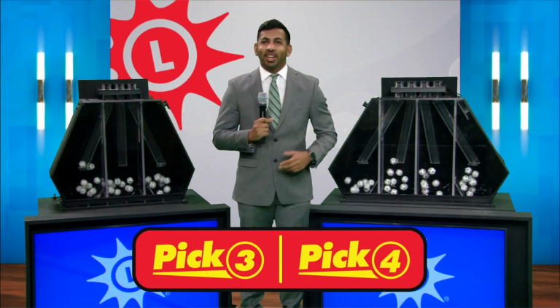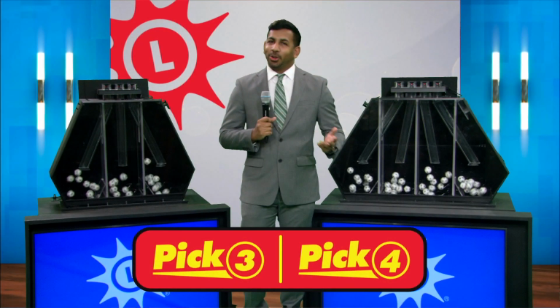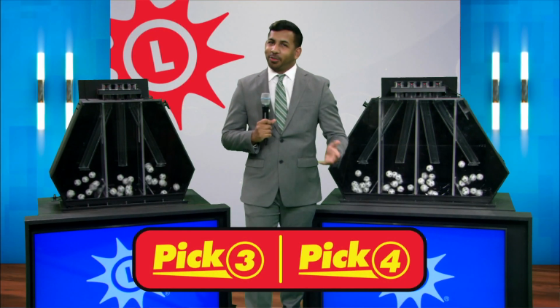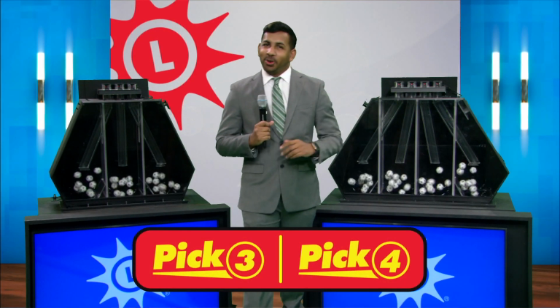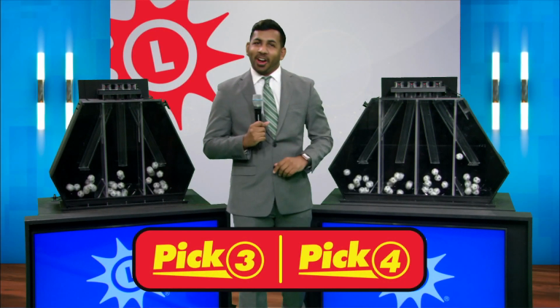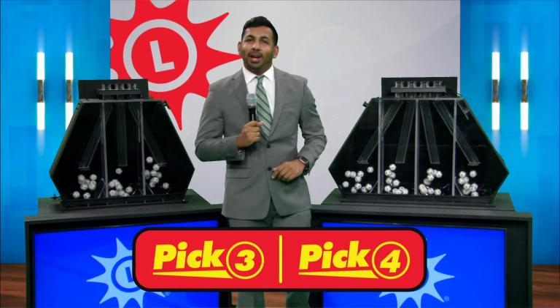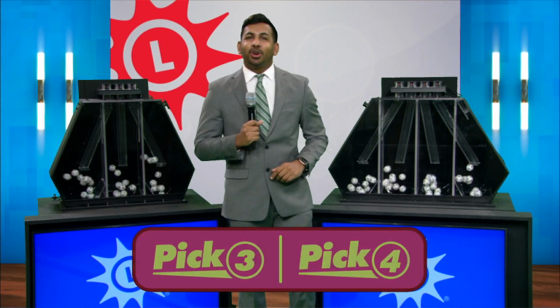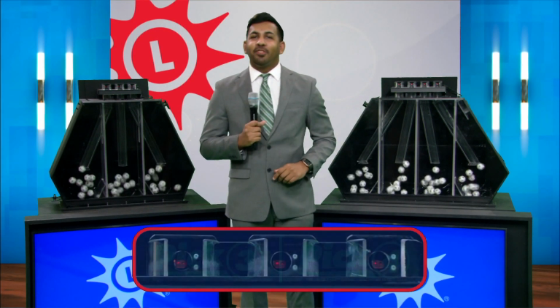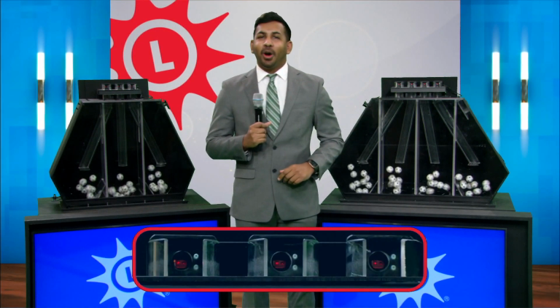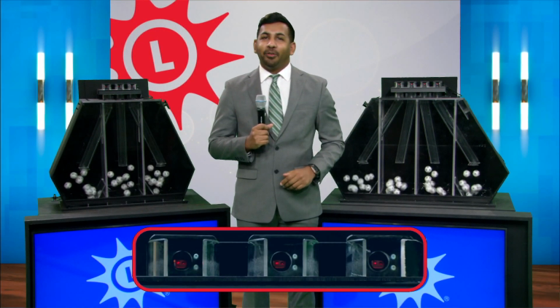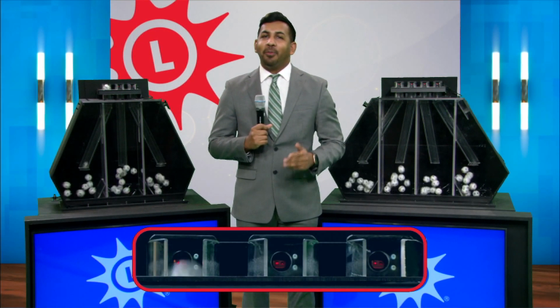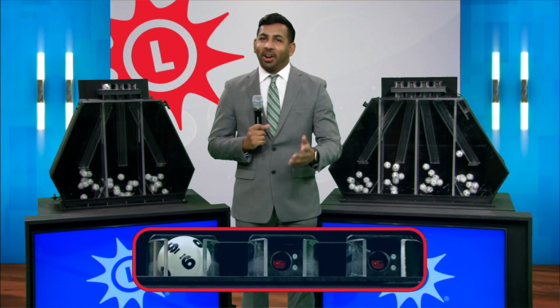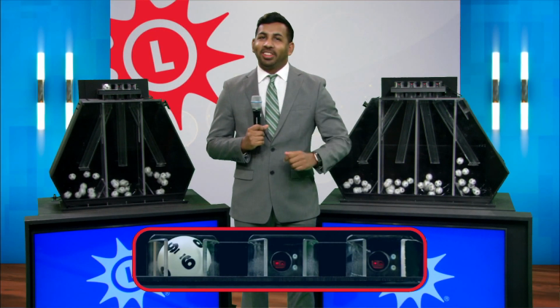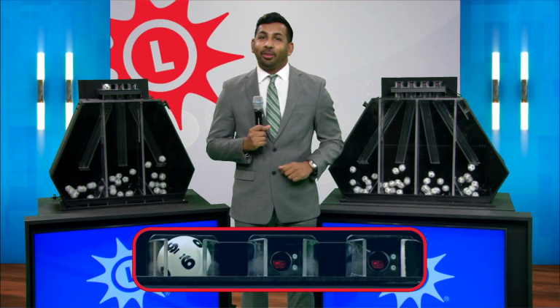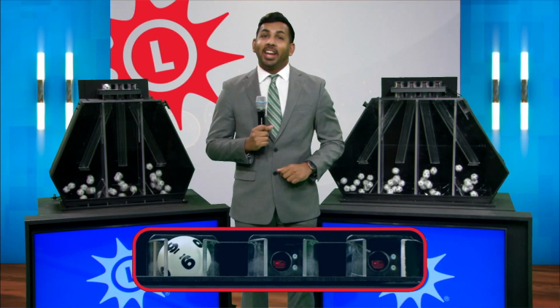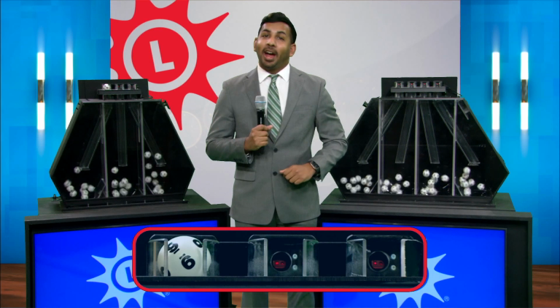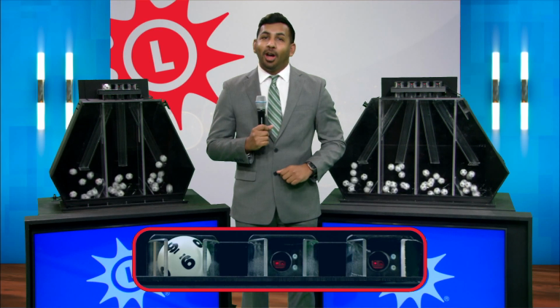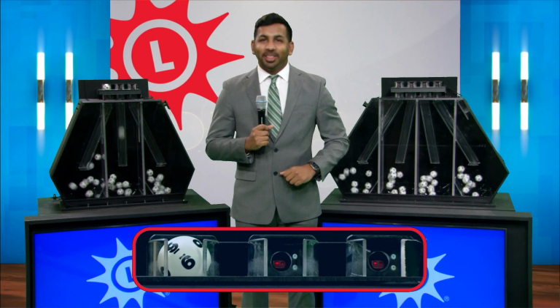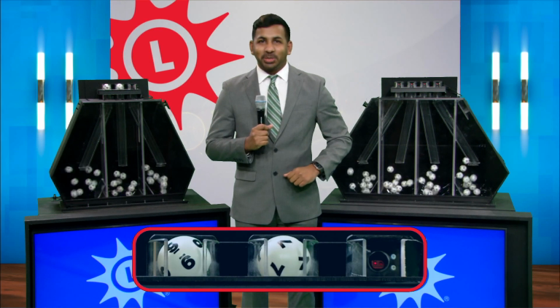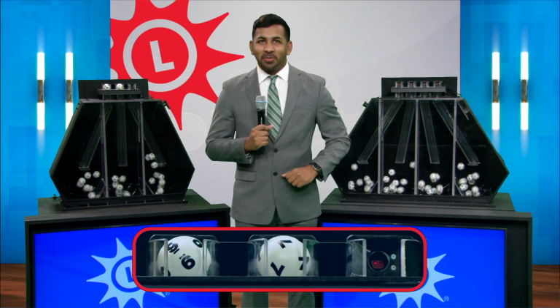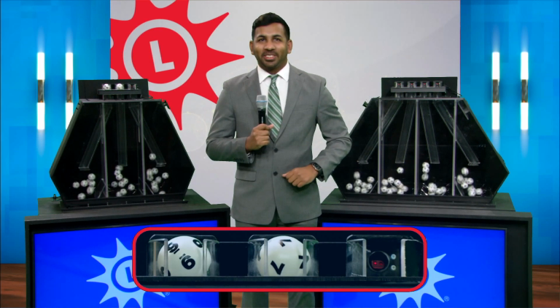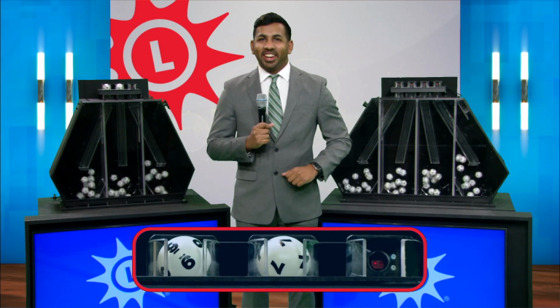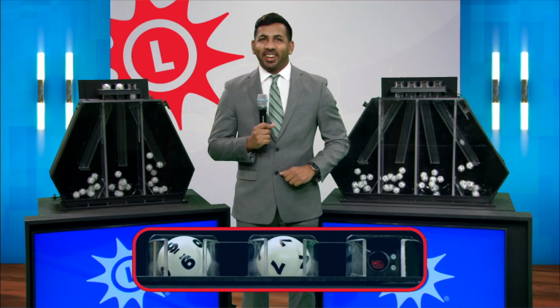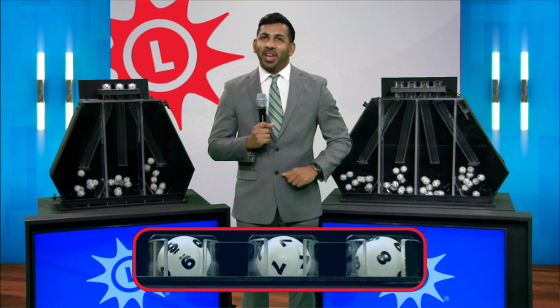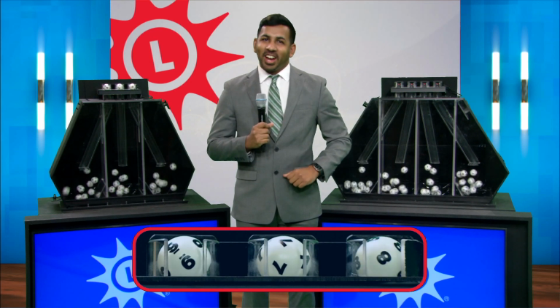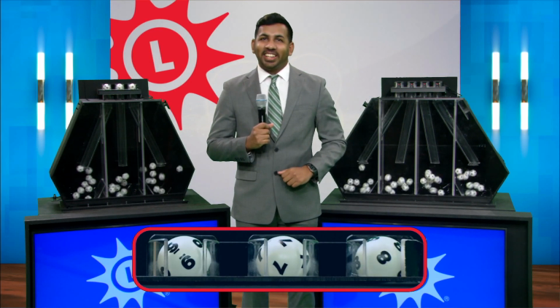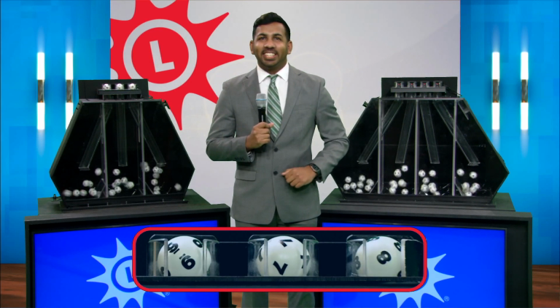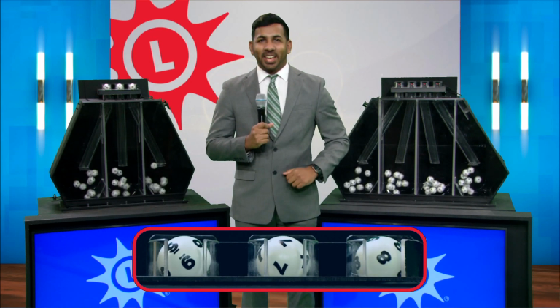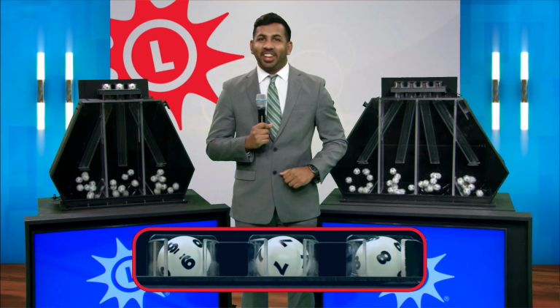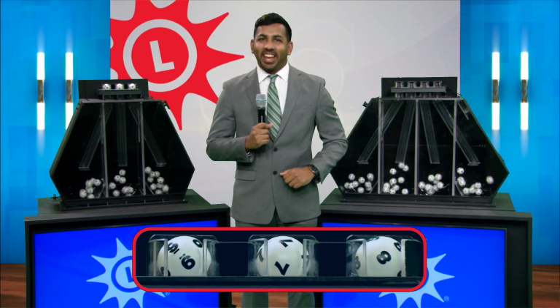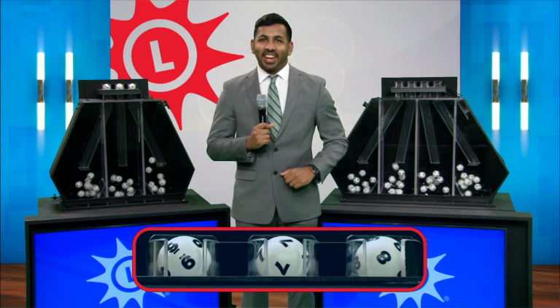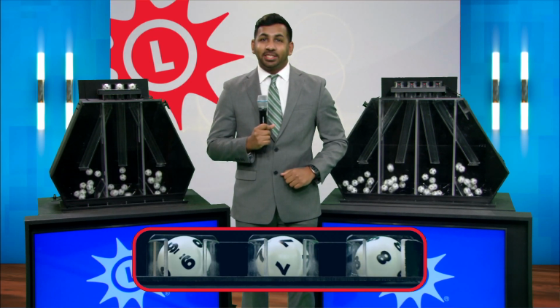Good afternoon. I'm Triumph Moe for the Maryland Lottery, and now let's play Pick Three. We have nine, seven, and eight.